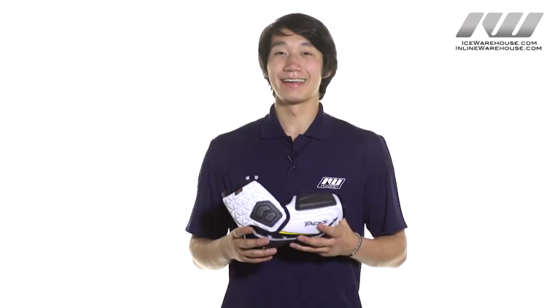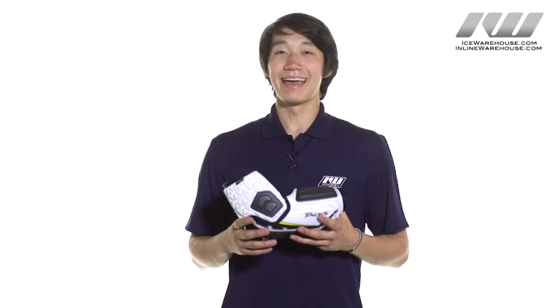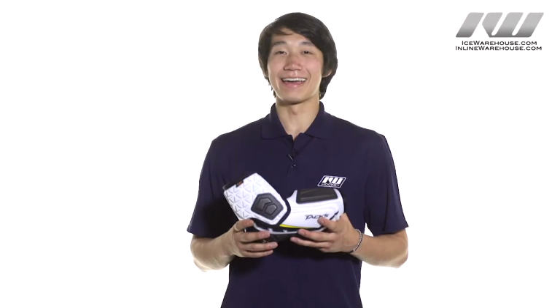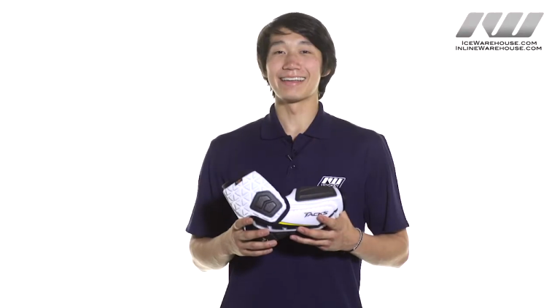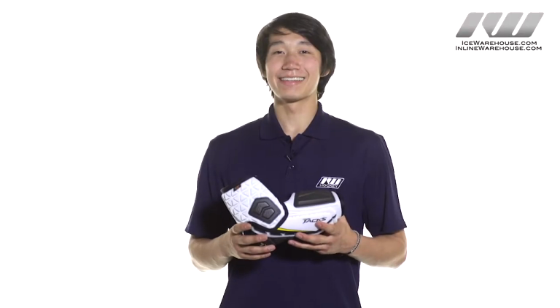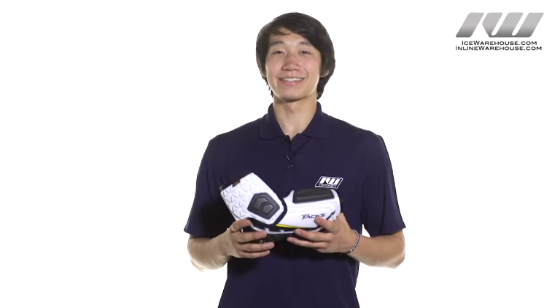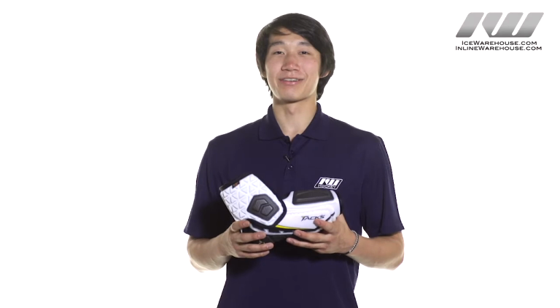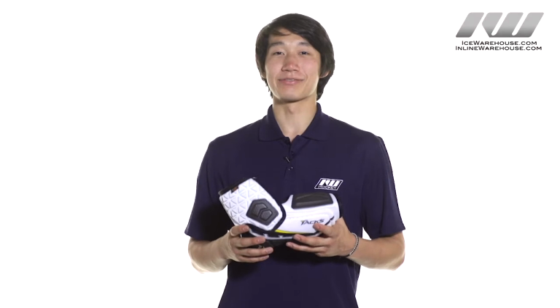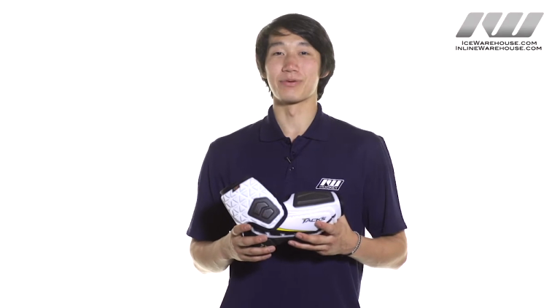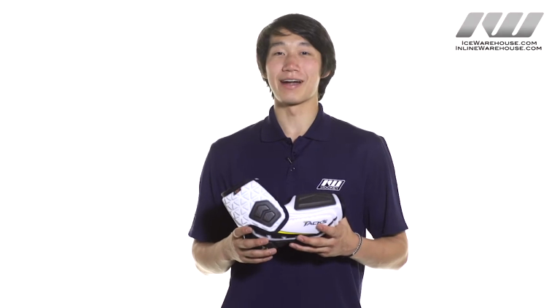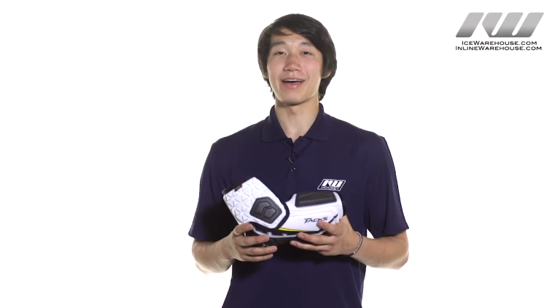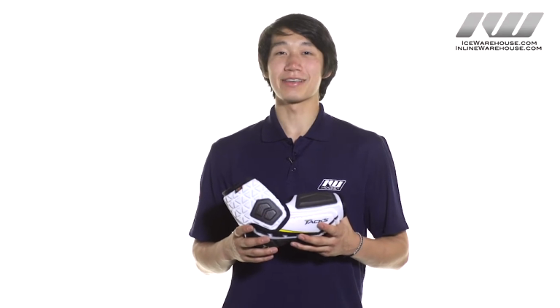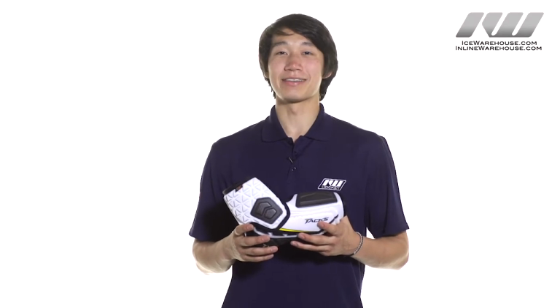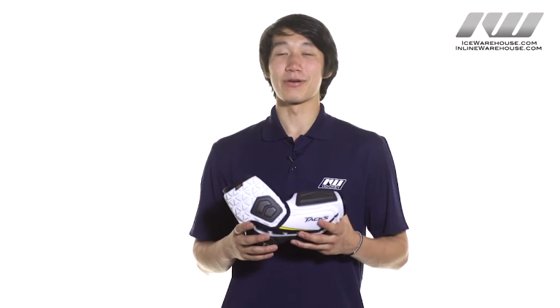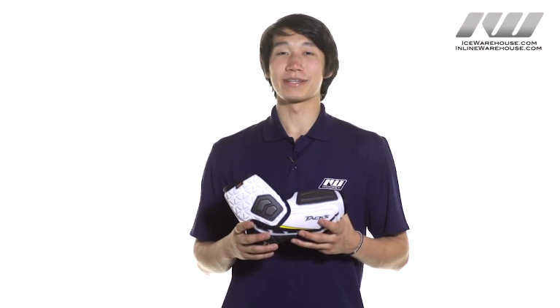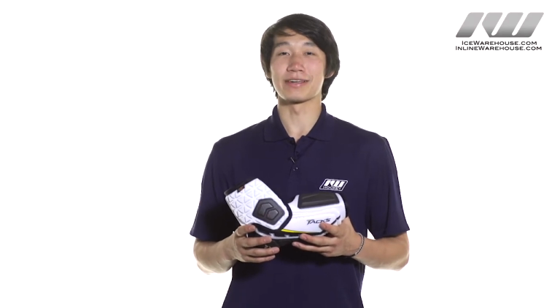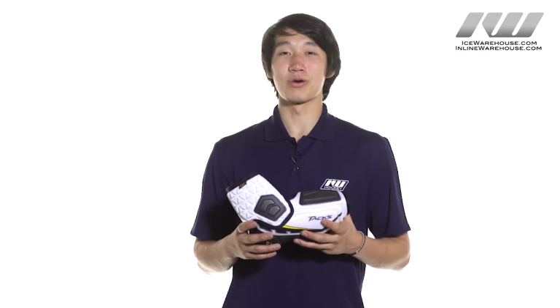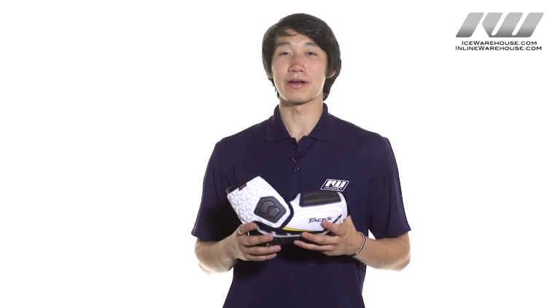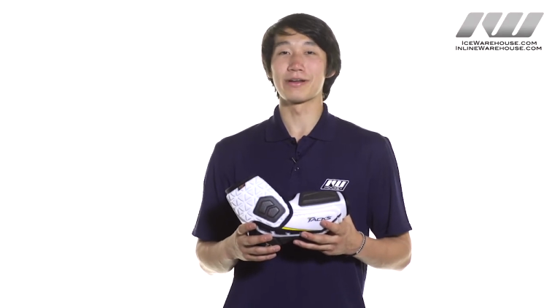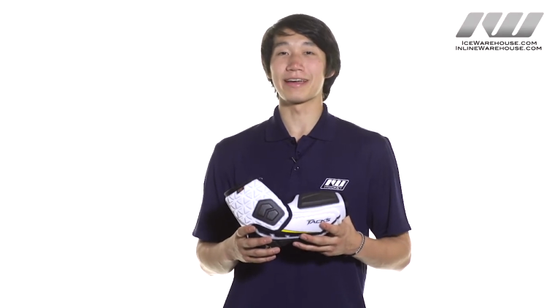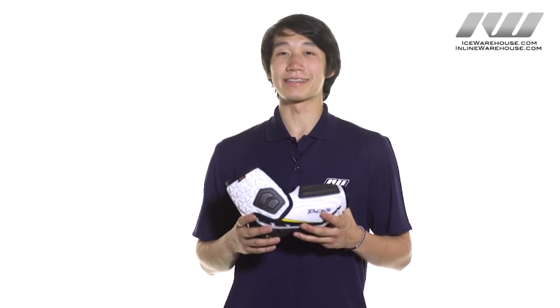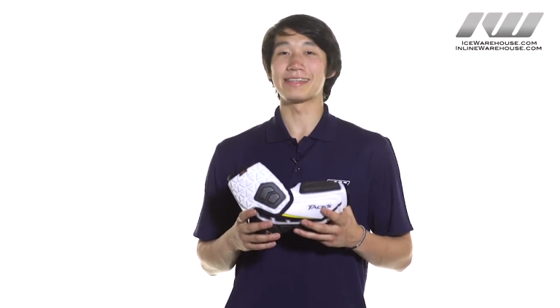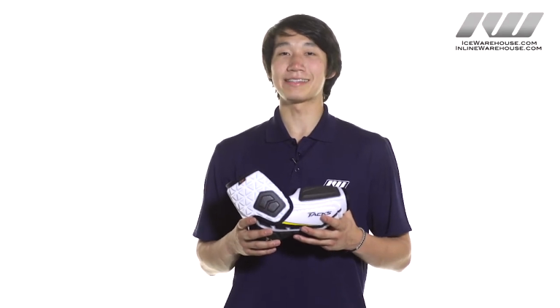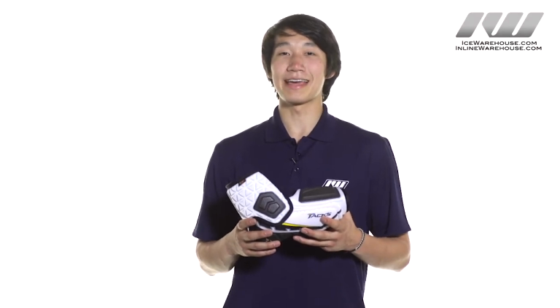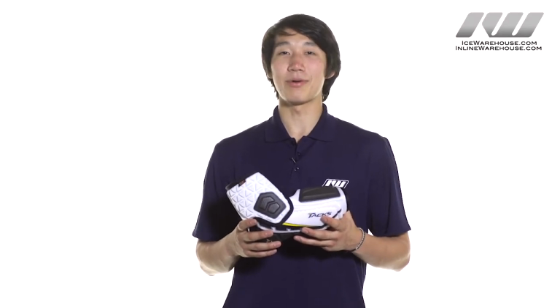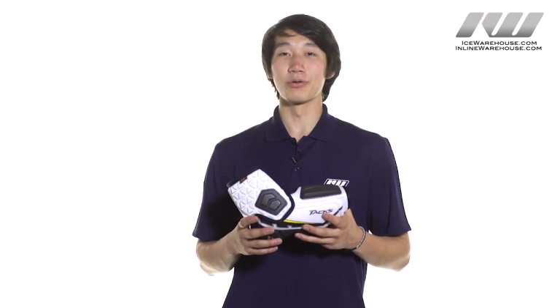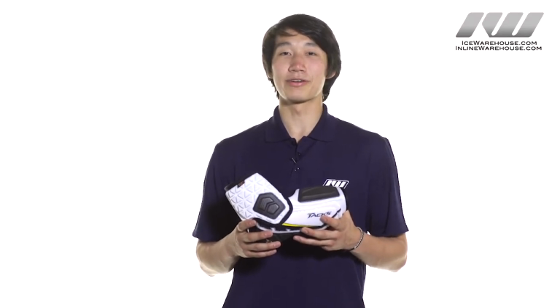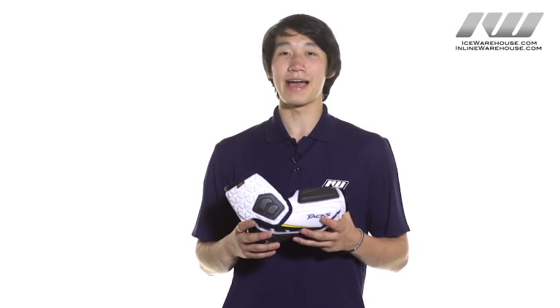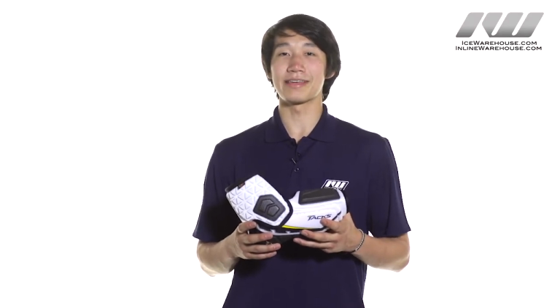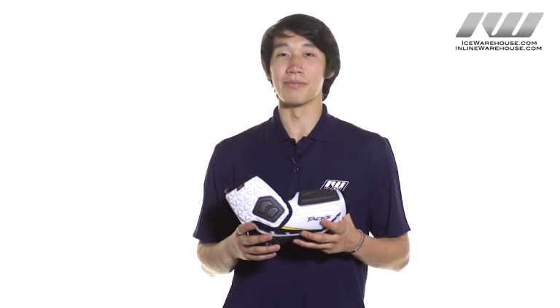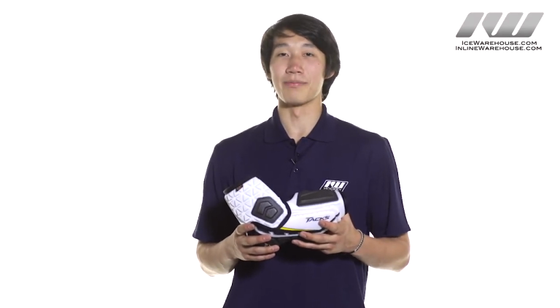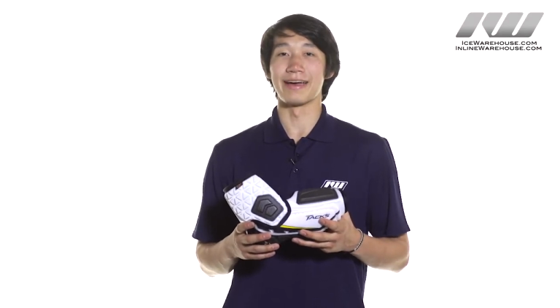Hey guys, this is Trish from The Warehouse and today we are going to be taking a quick look at the CCM UltraTax elbow pad.